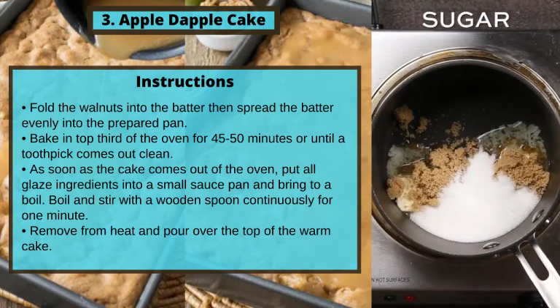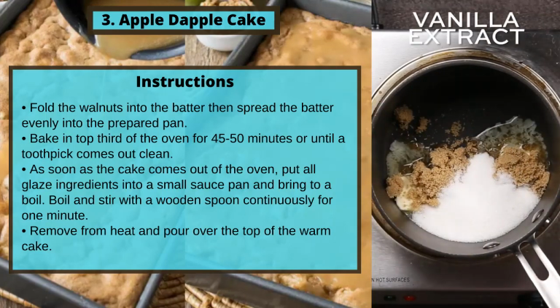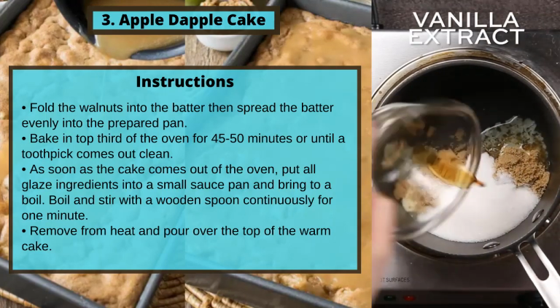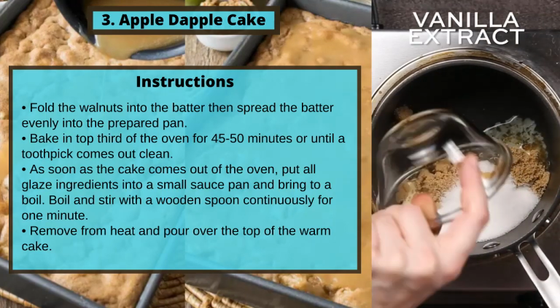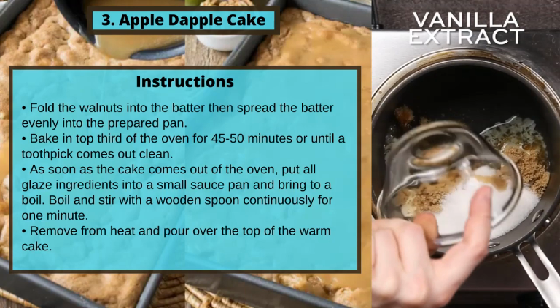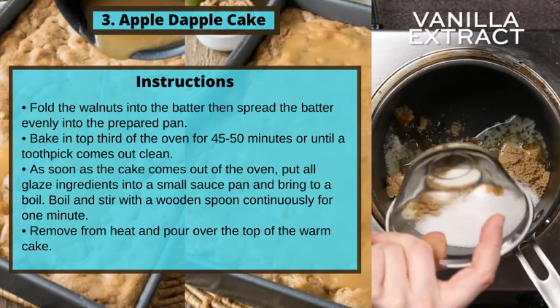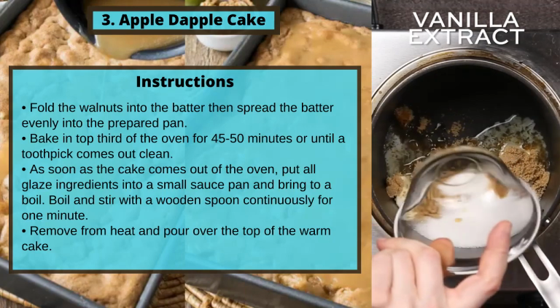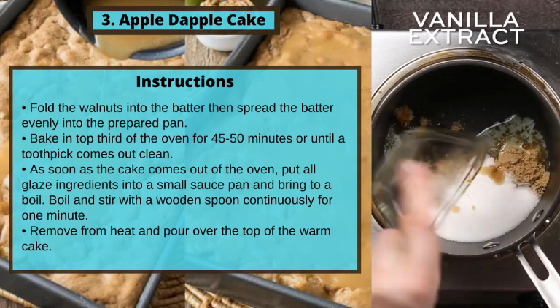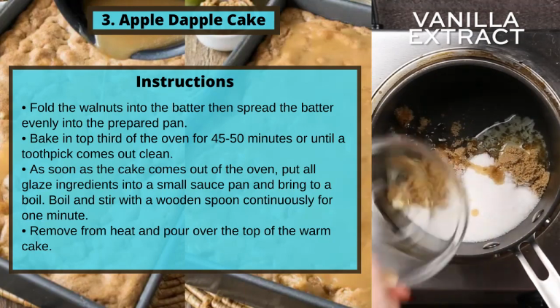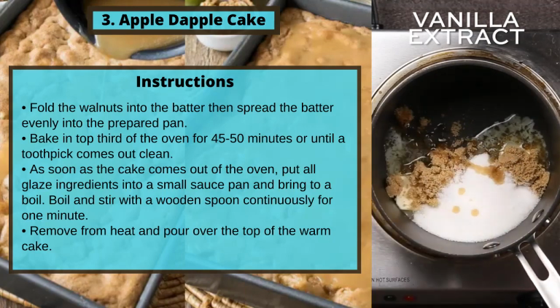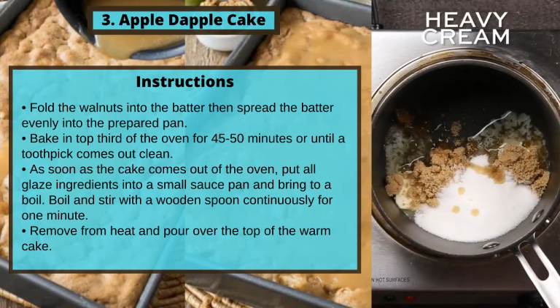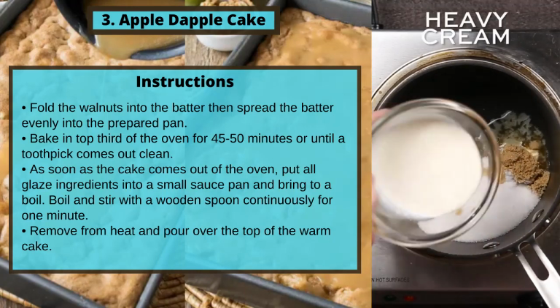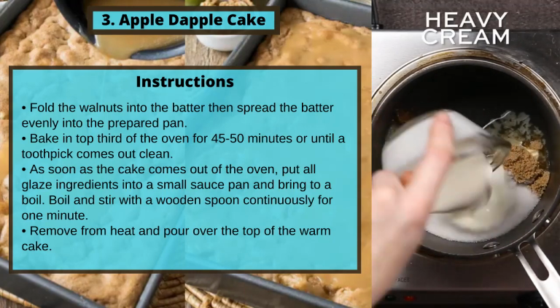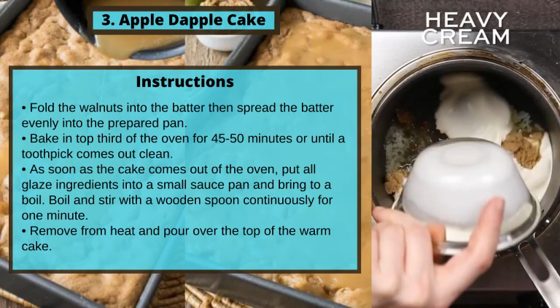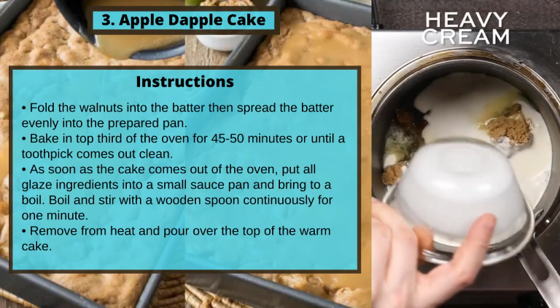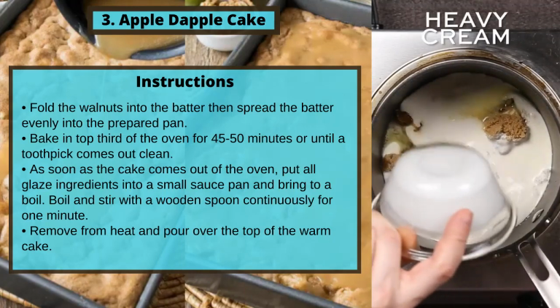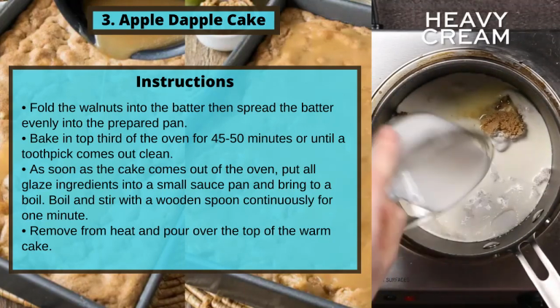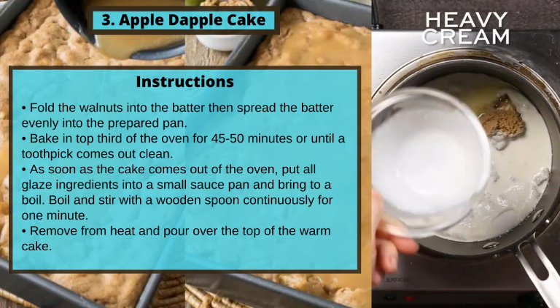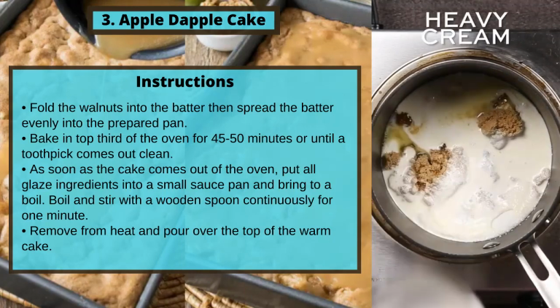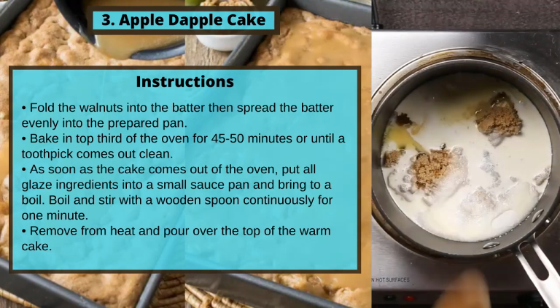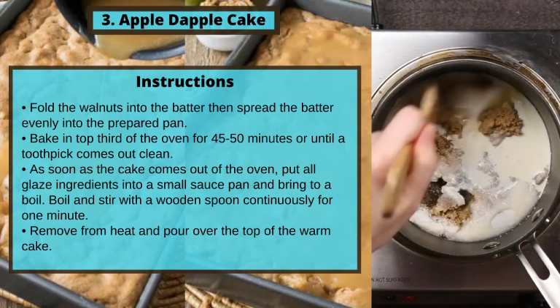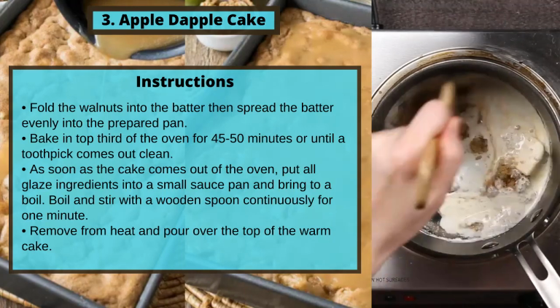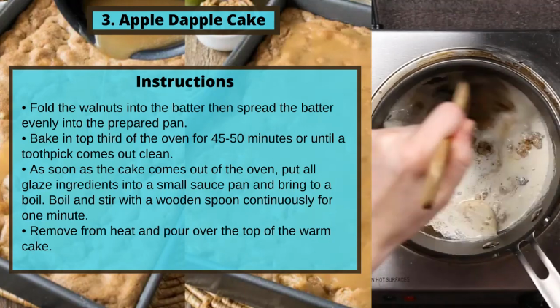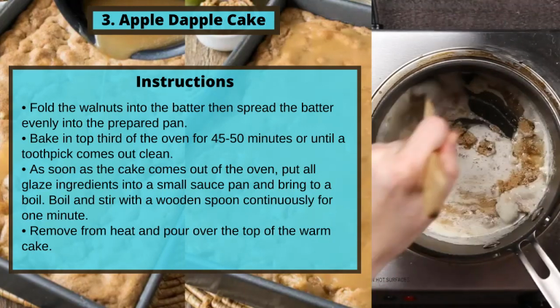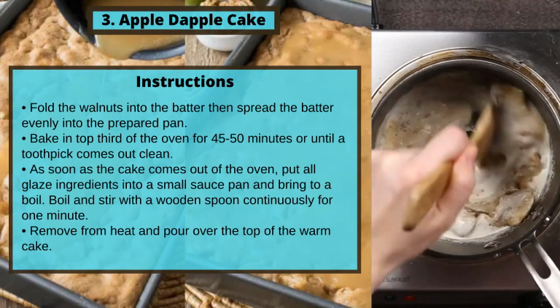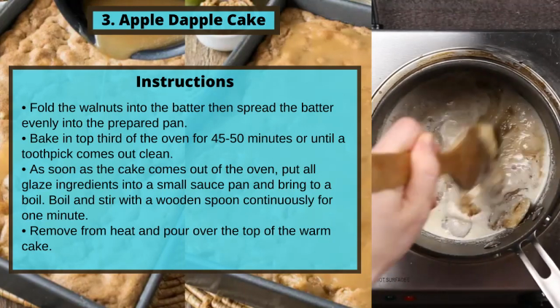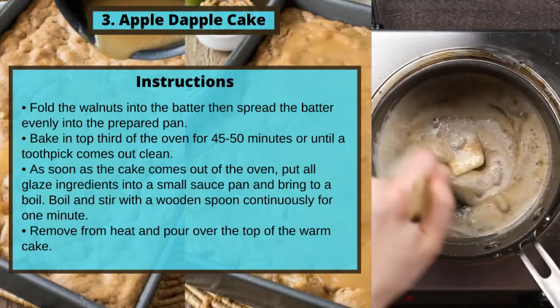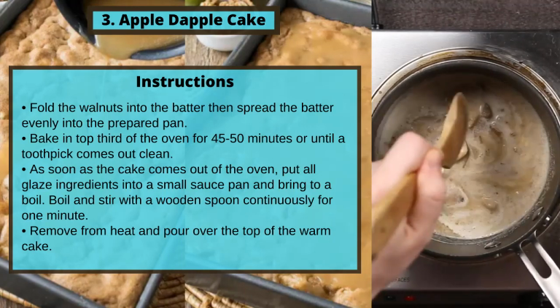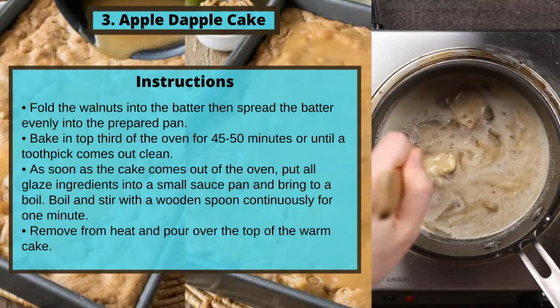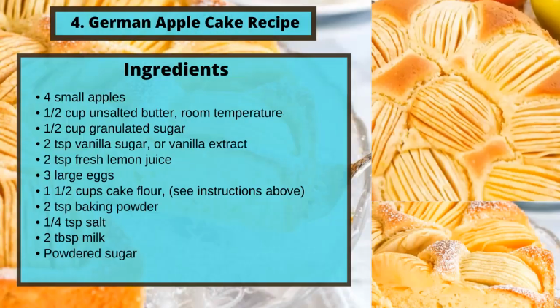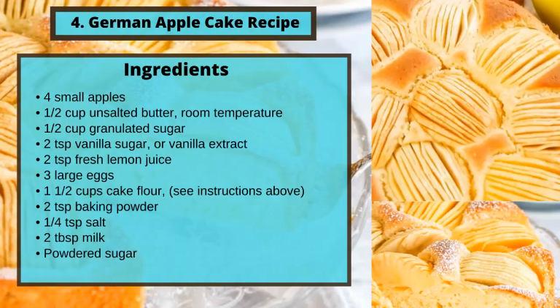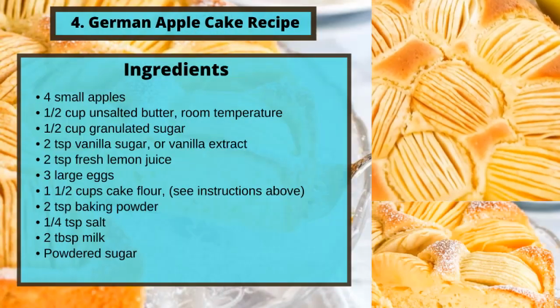Remove from heat and pour over the top of the warm cake.